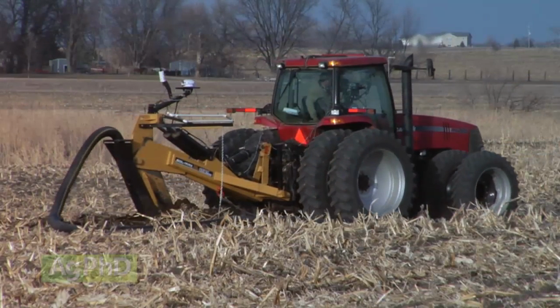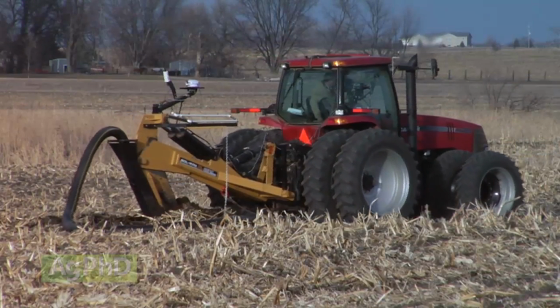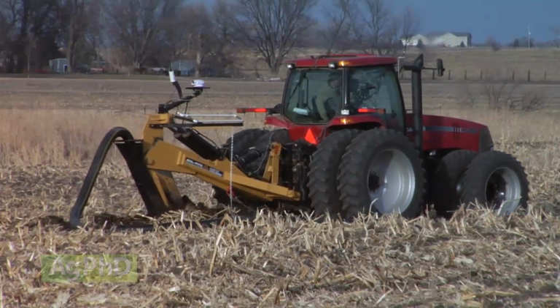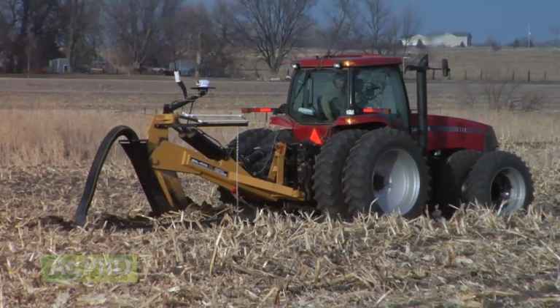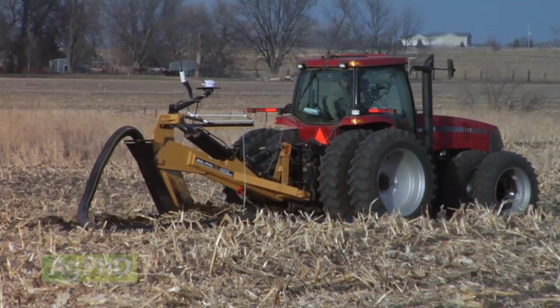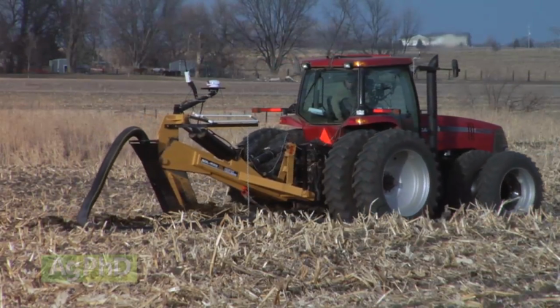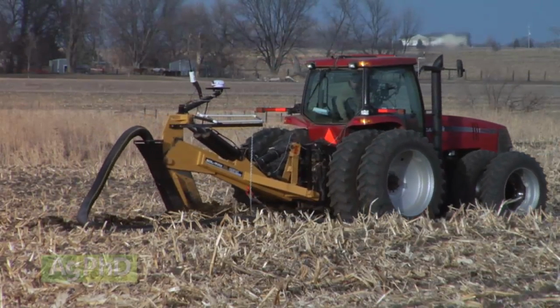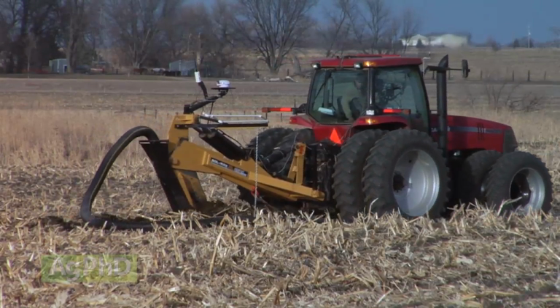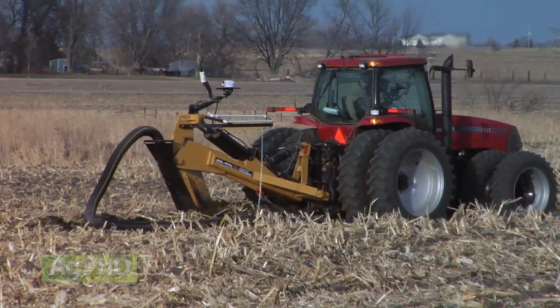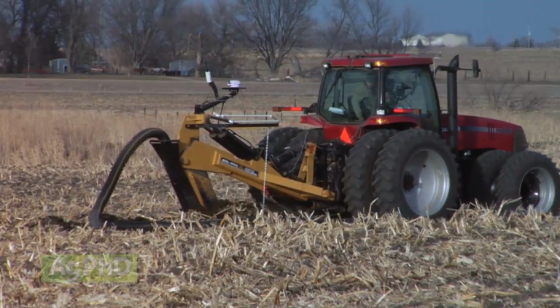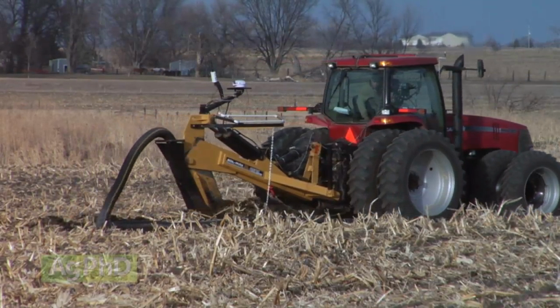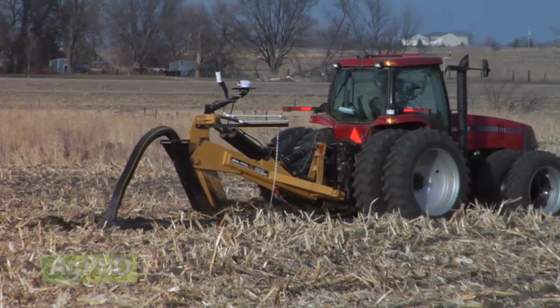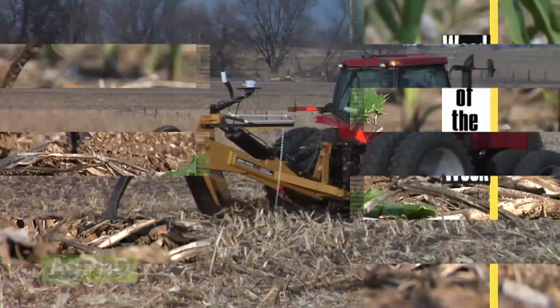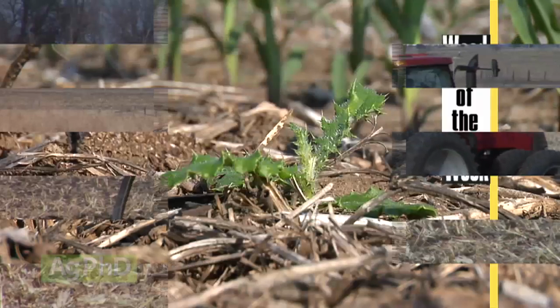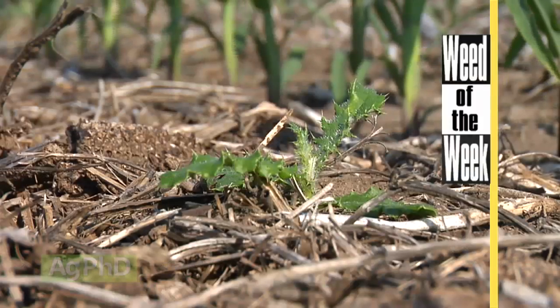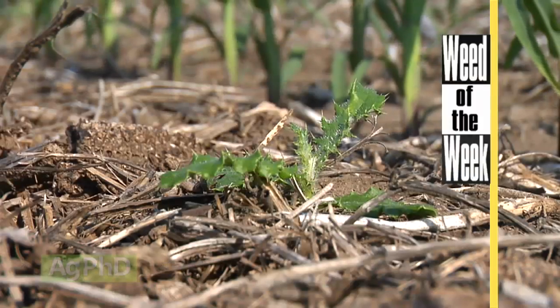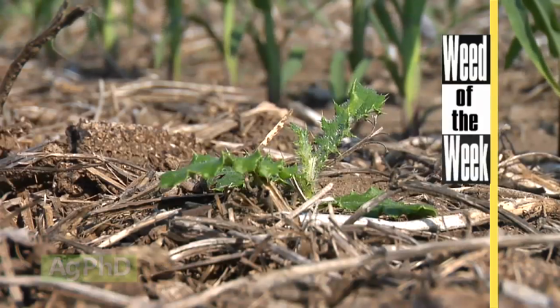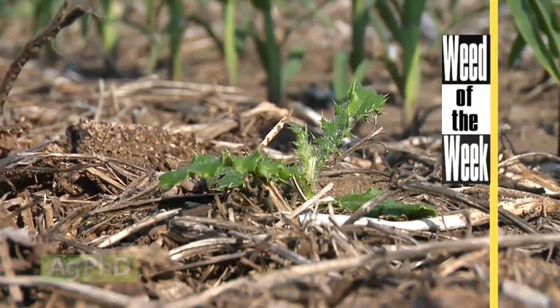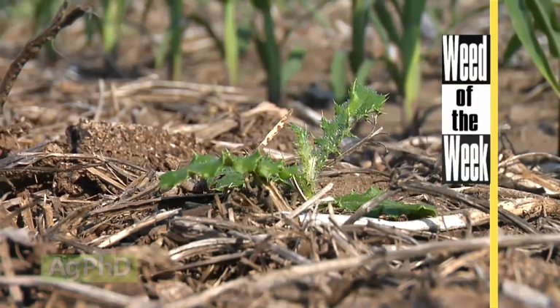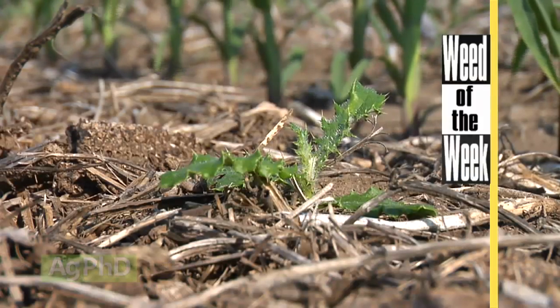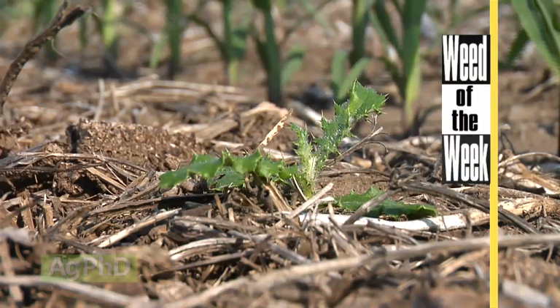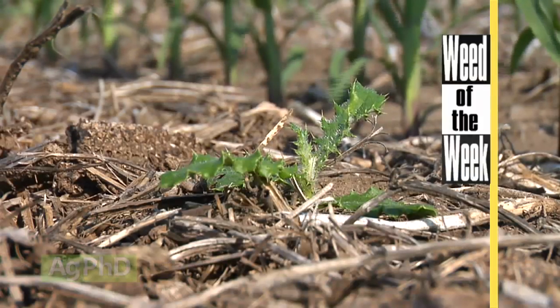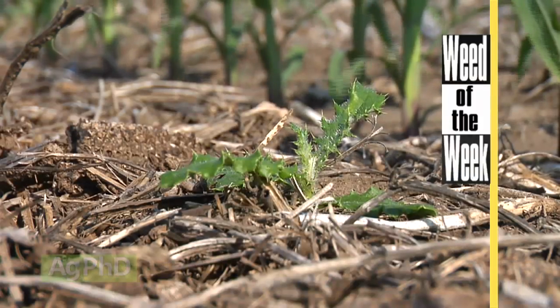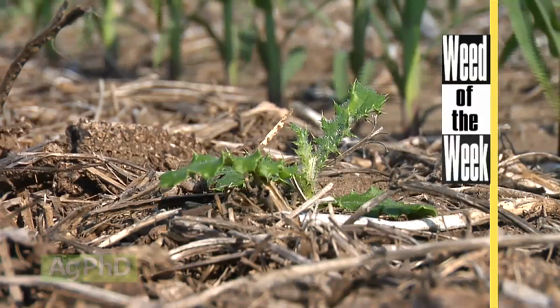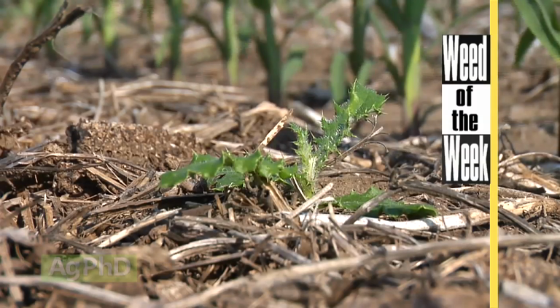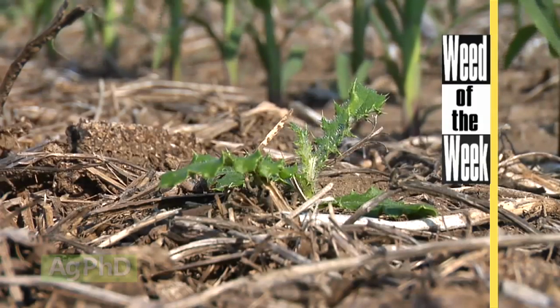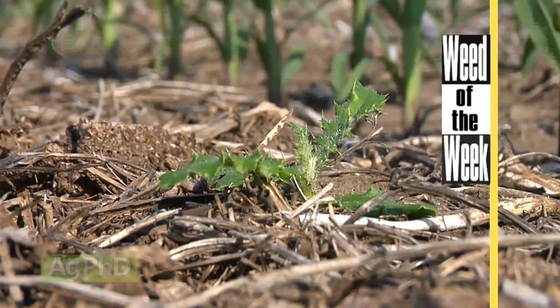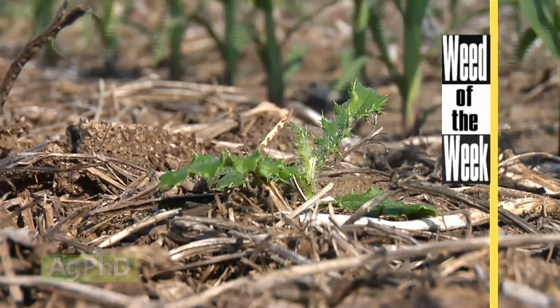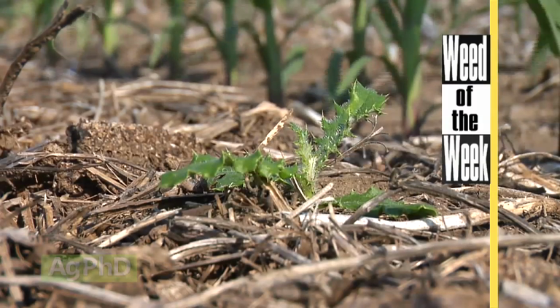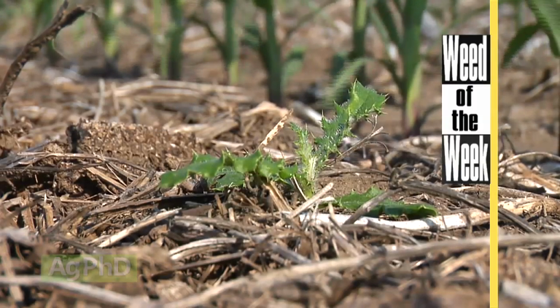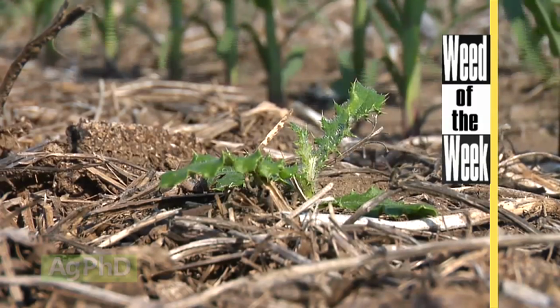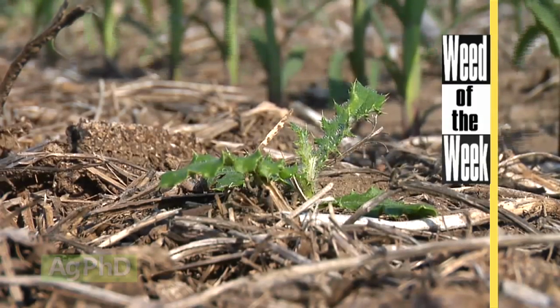One other thing you certainly have to get done right now this year is controlling our Weed of the Week. We'll show you how to stop this tough weed coming up later in the show.